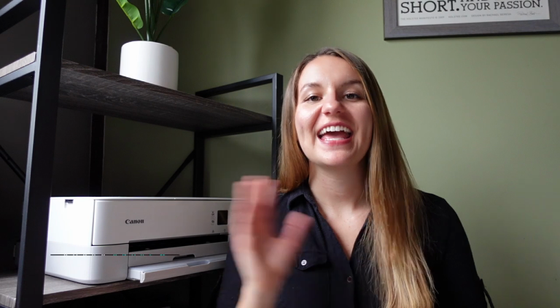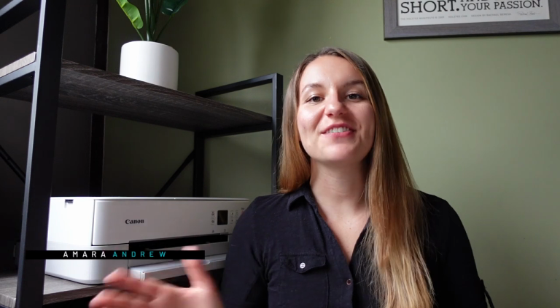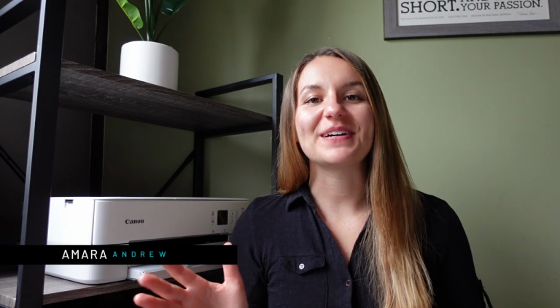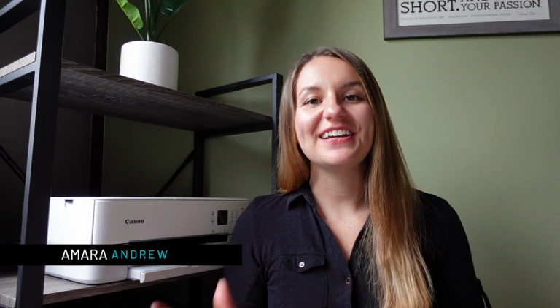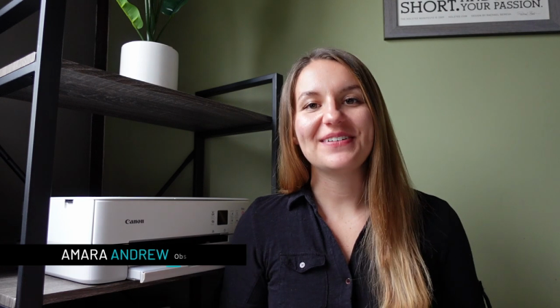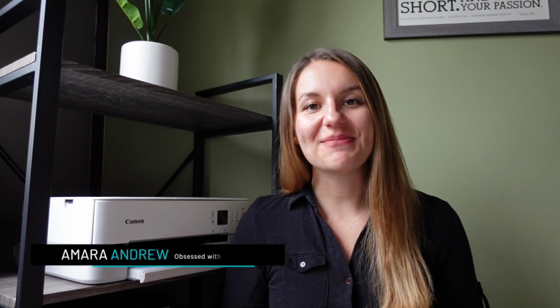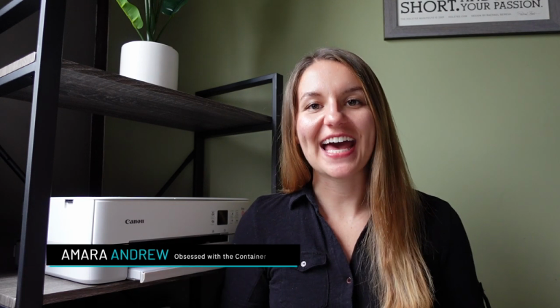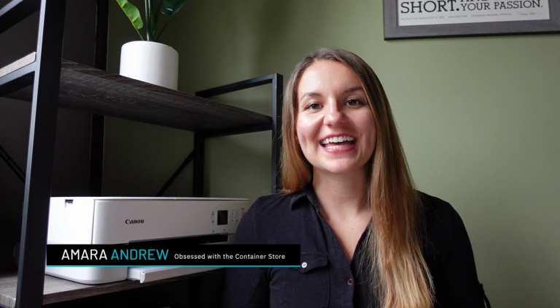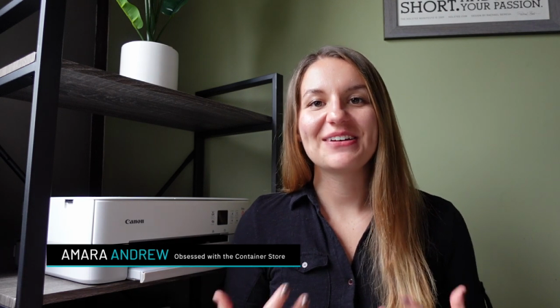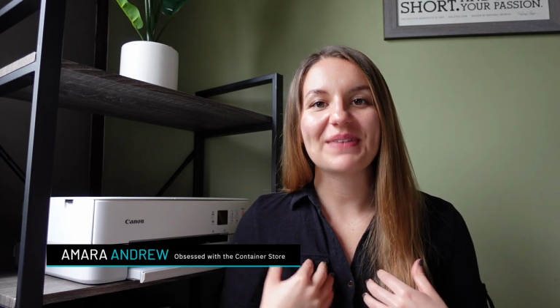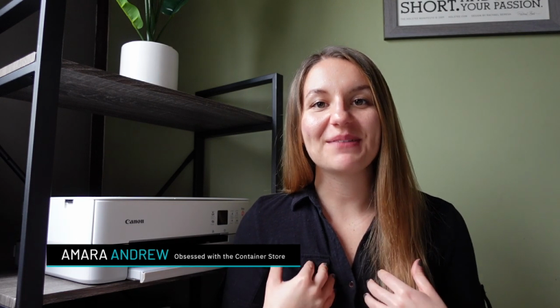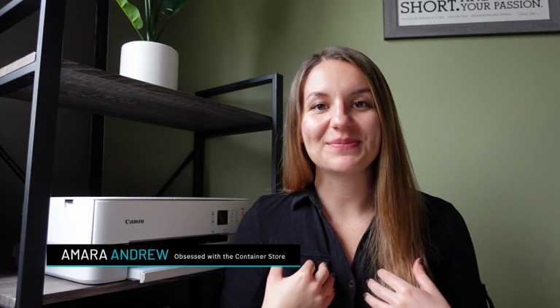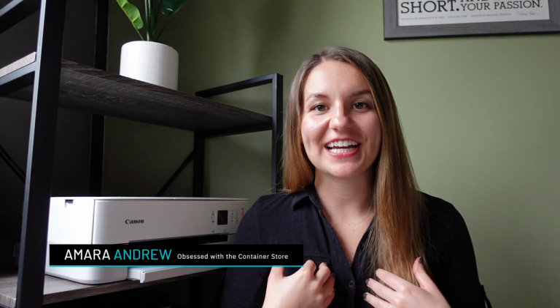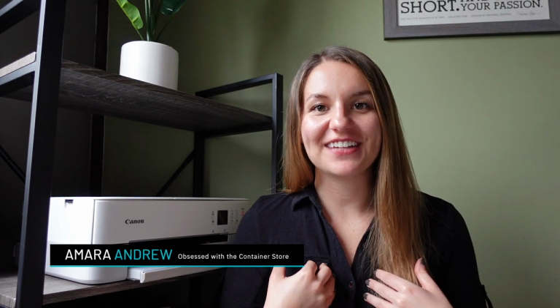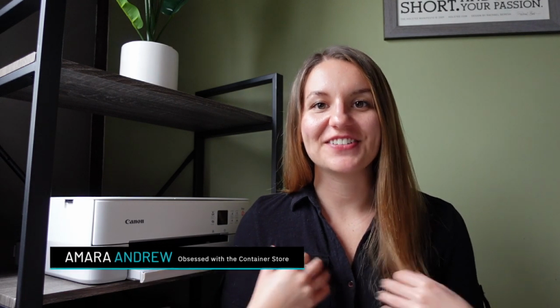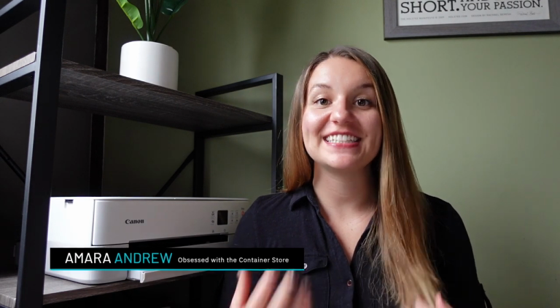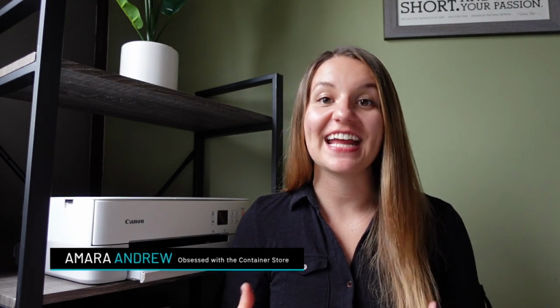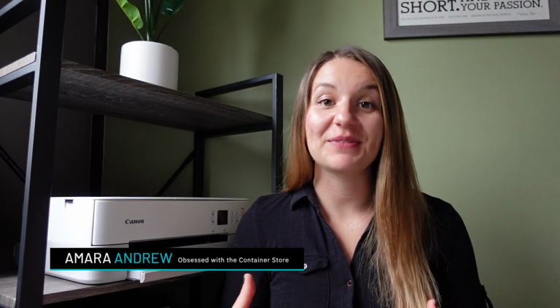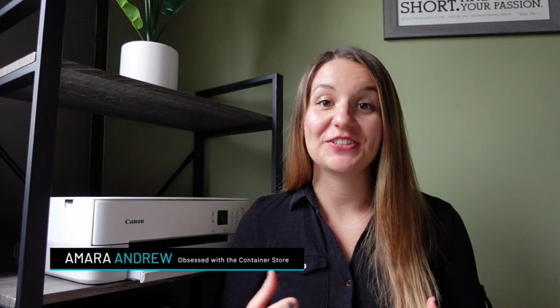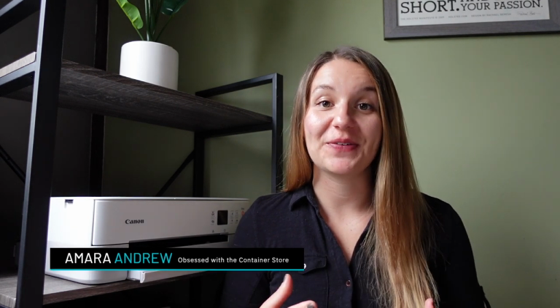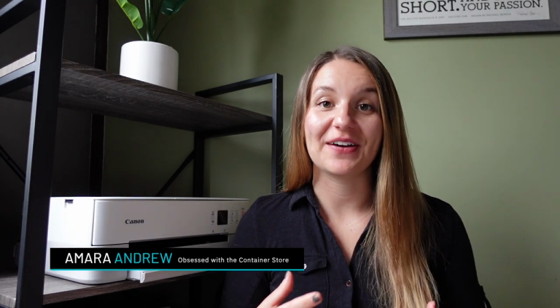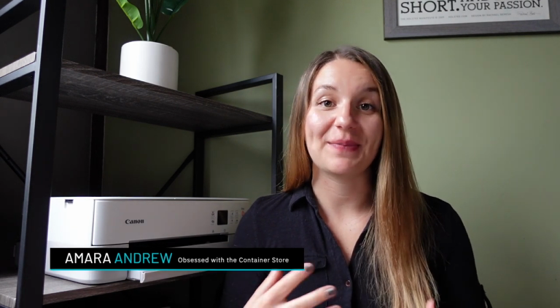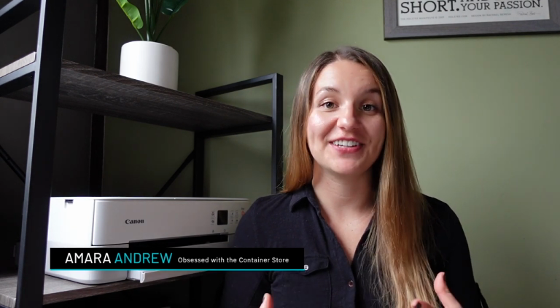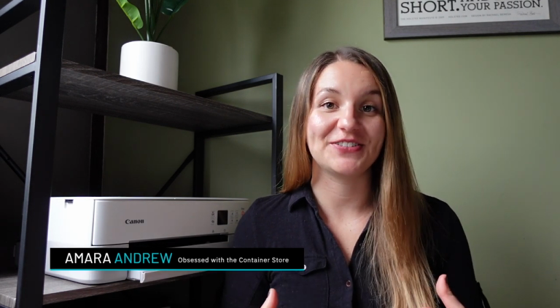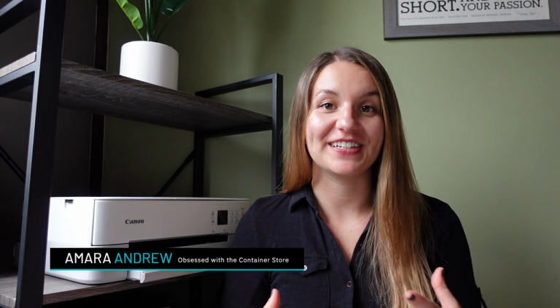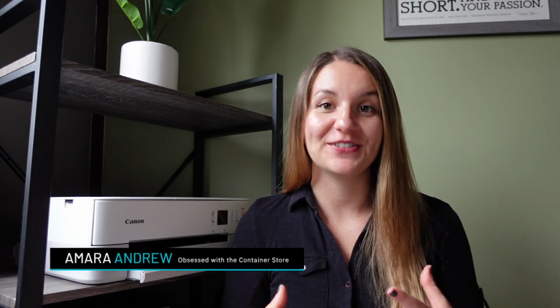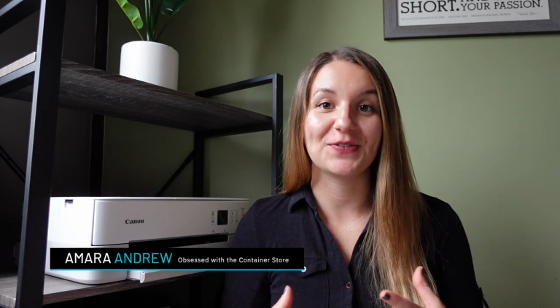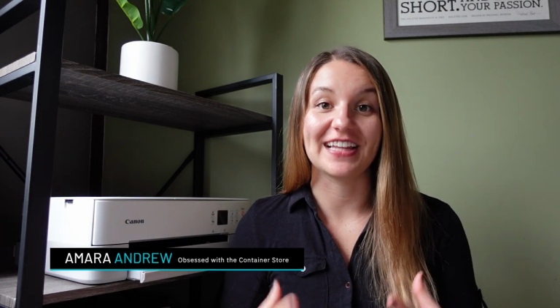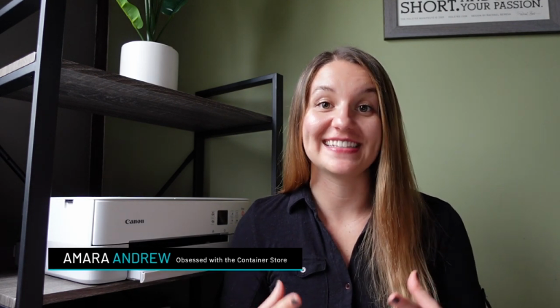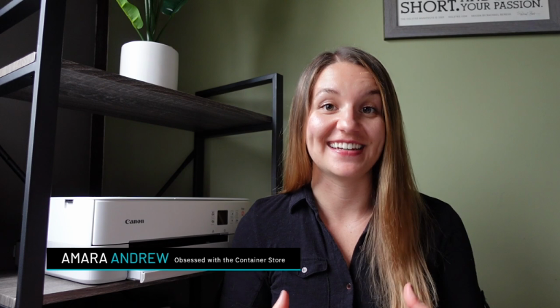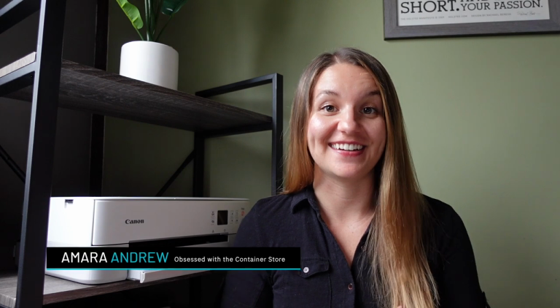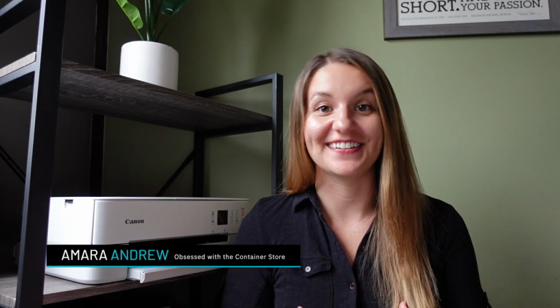Hey everybody, welcome back! My name is Amara Andrew and today I'm going to show you how to package your stickers for less than a dollar.